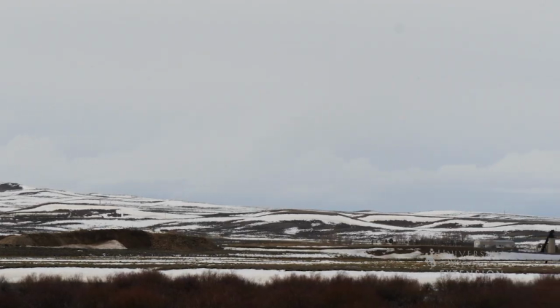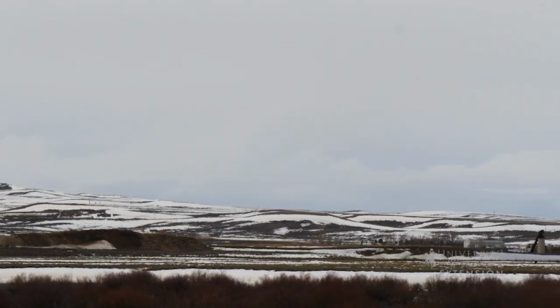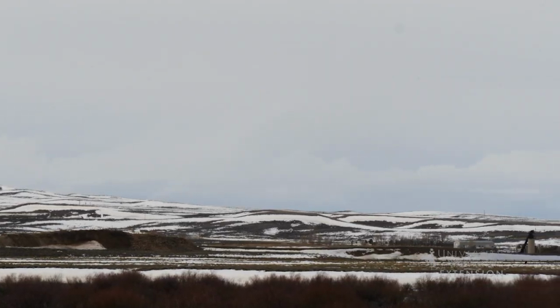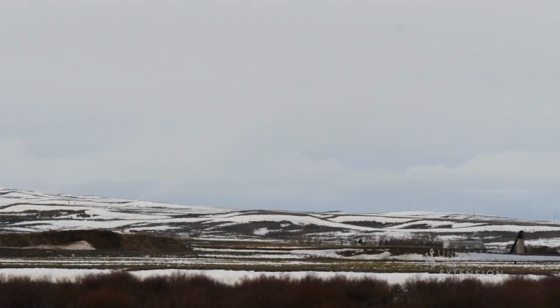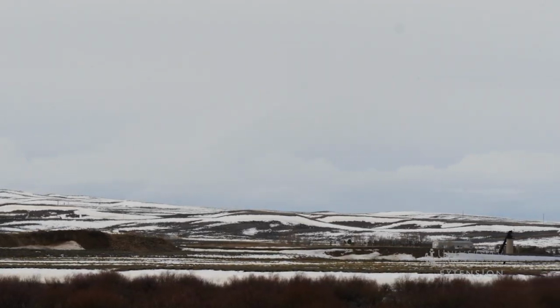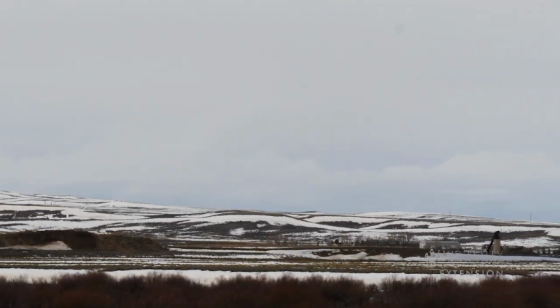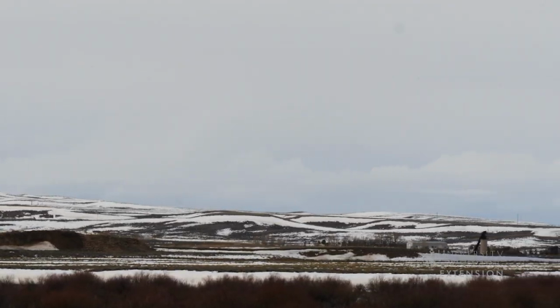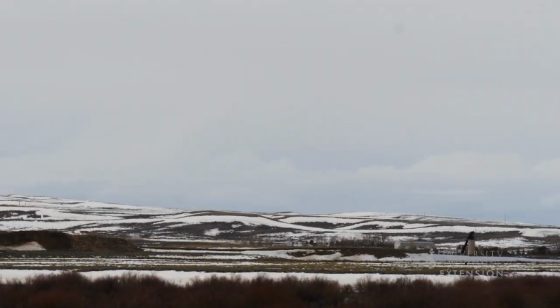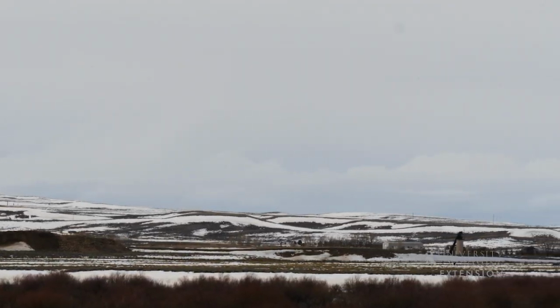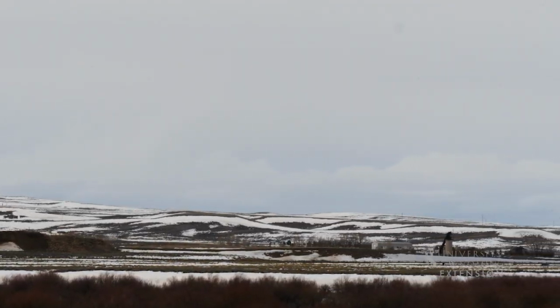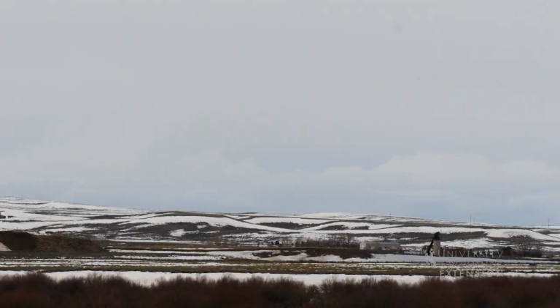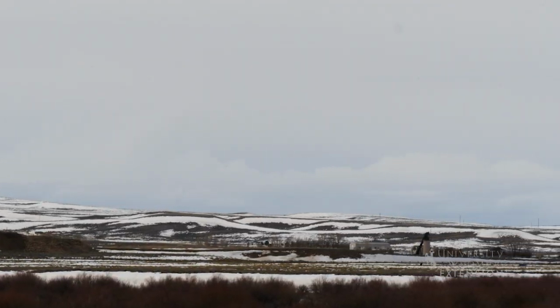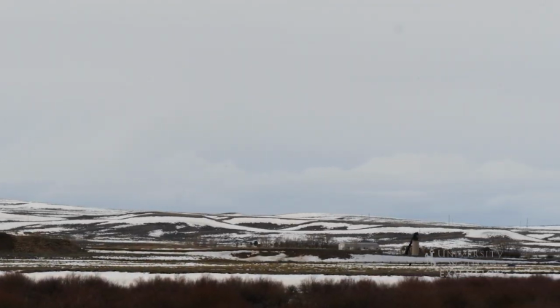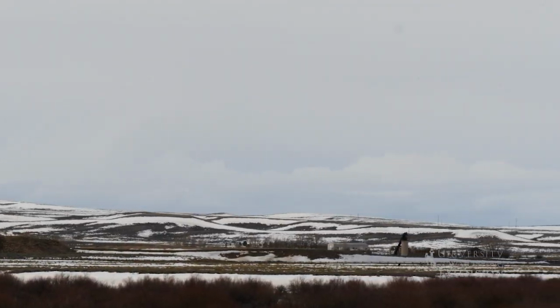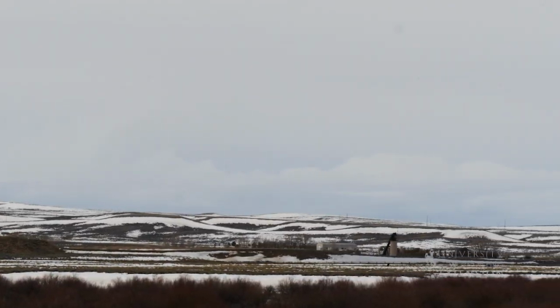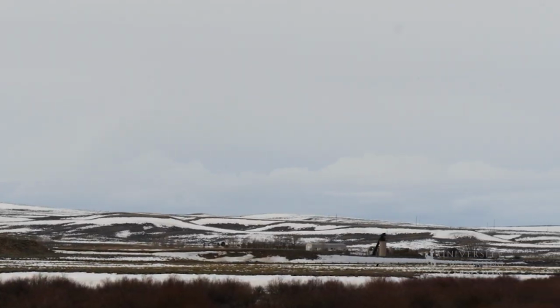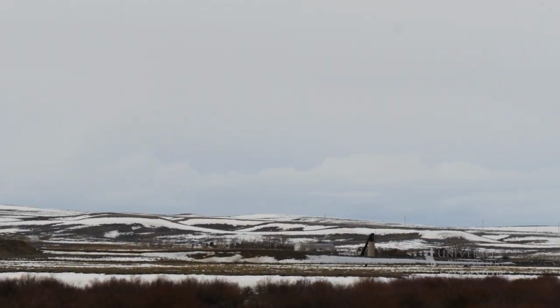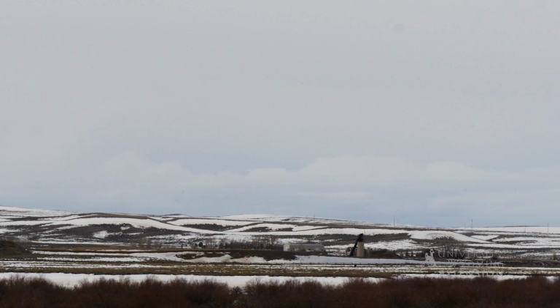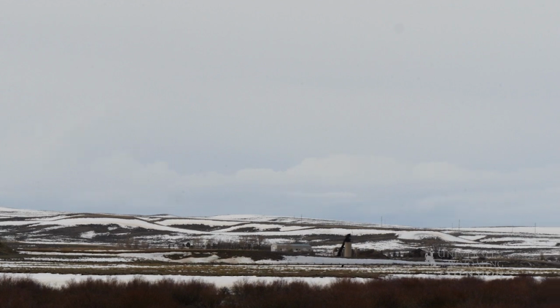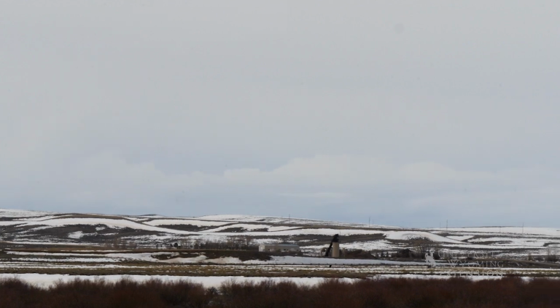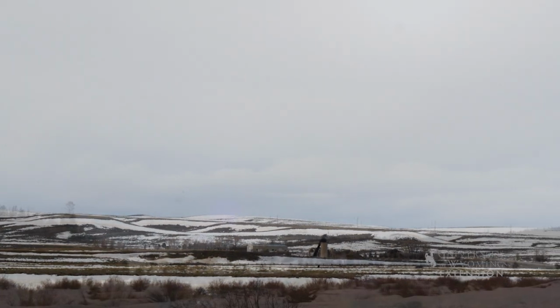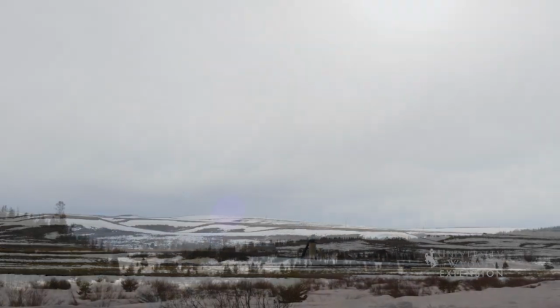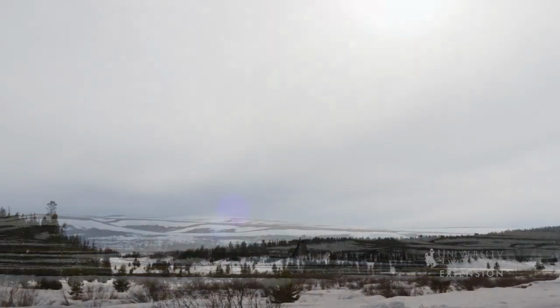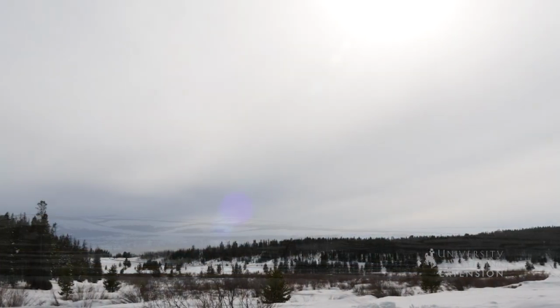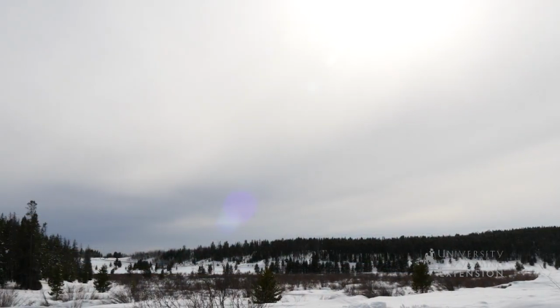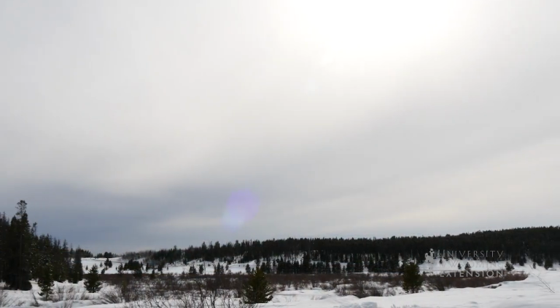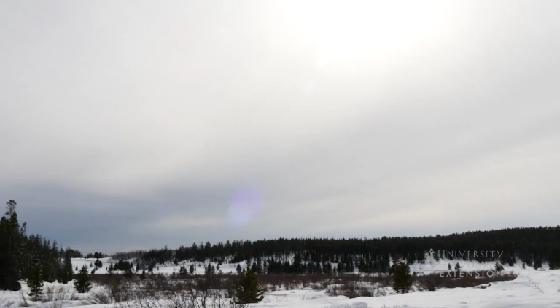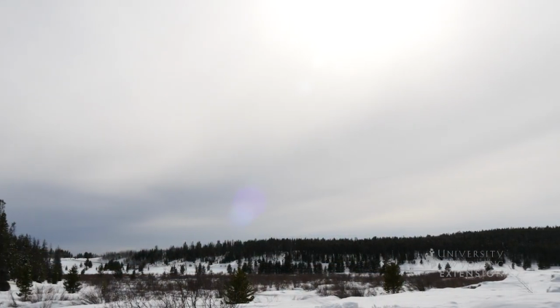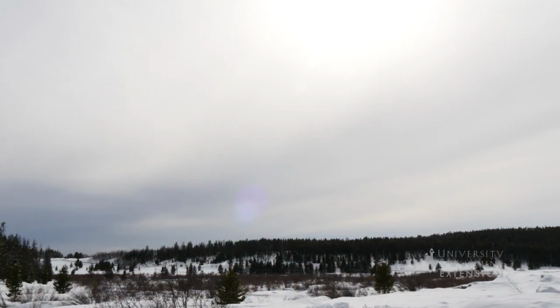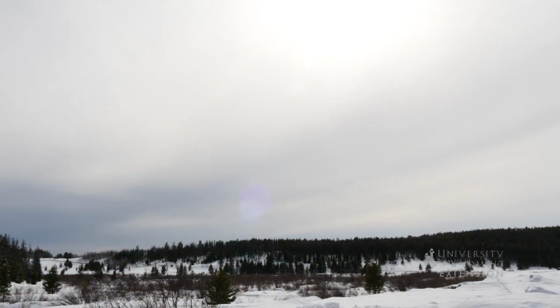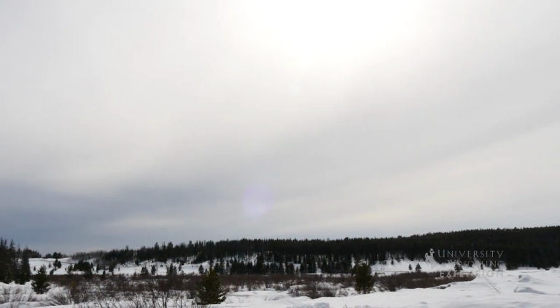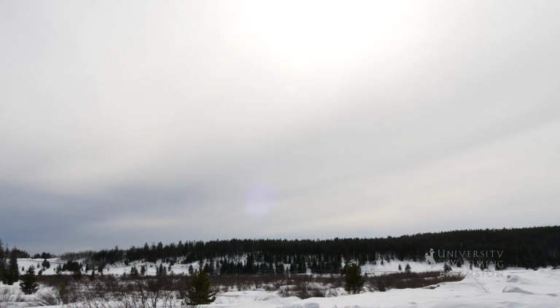Unlike other clouds, they are characterized by horizontal rather than vertical development, and typically form a gray cloud layer with a uniform base.